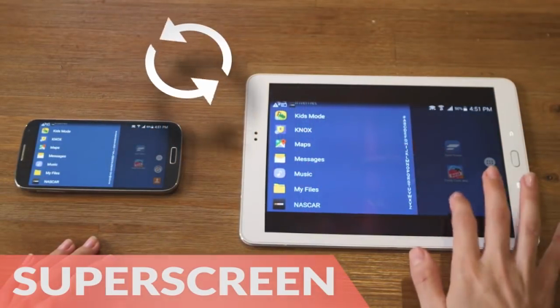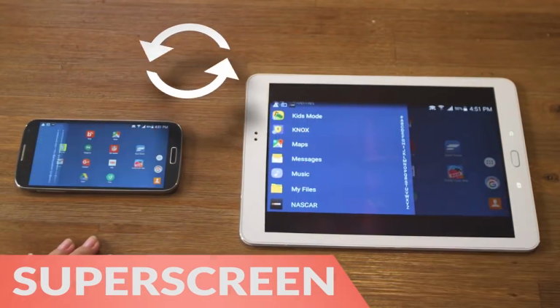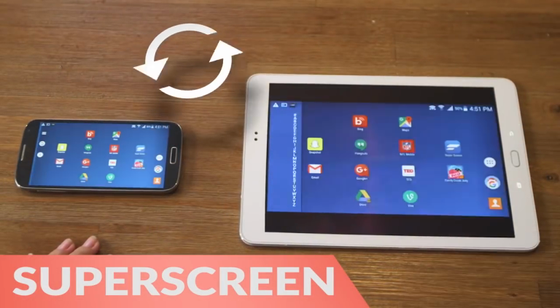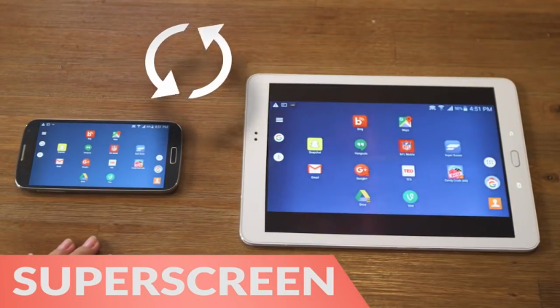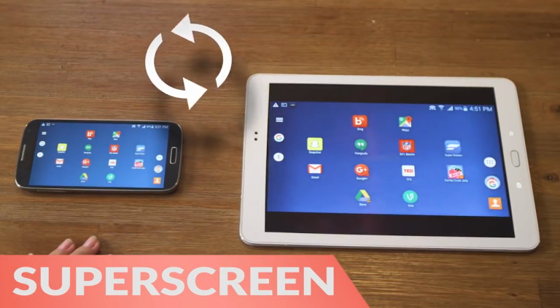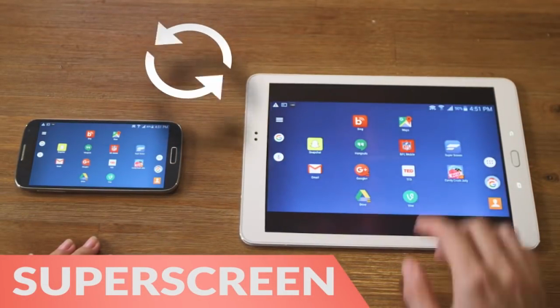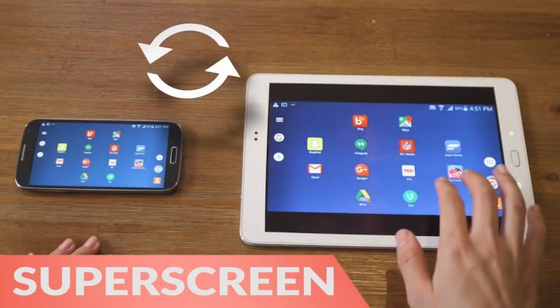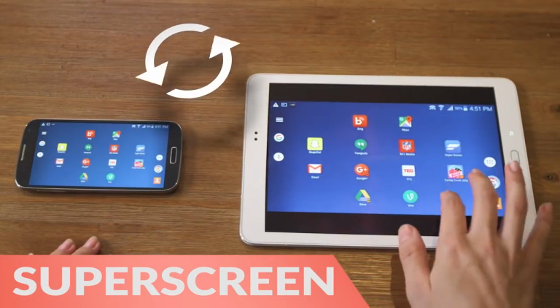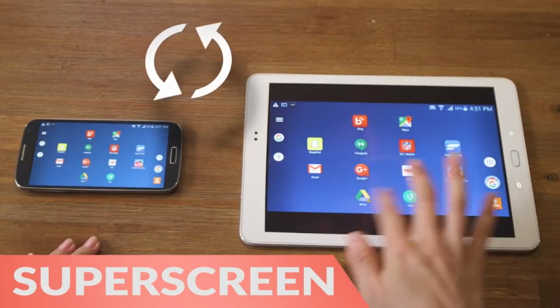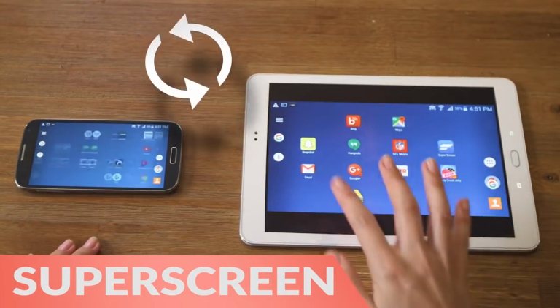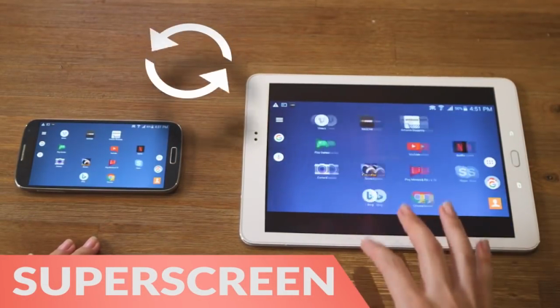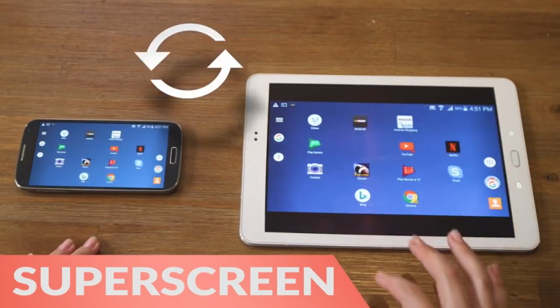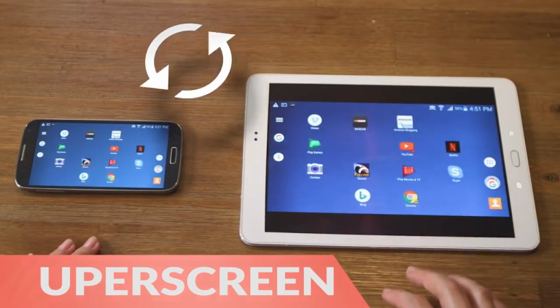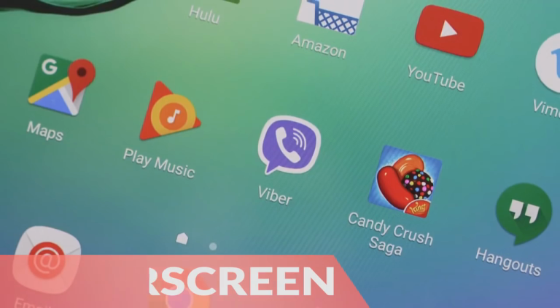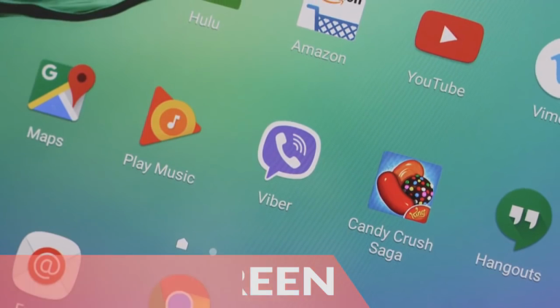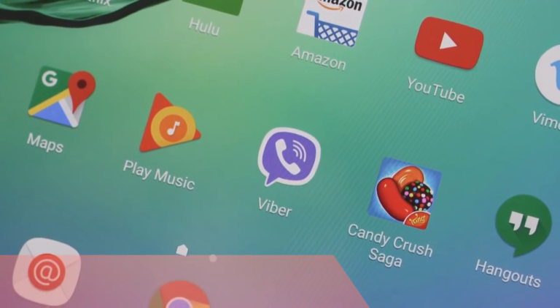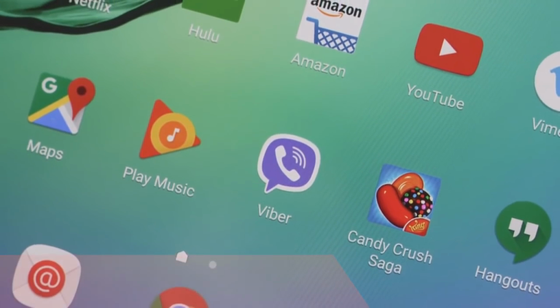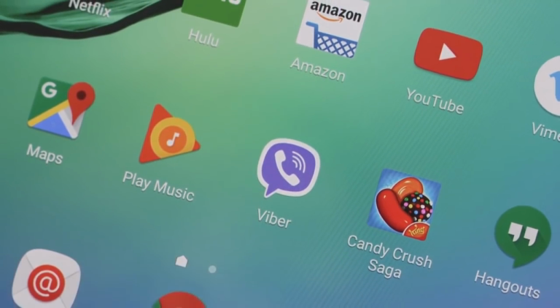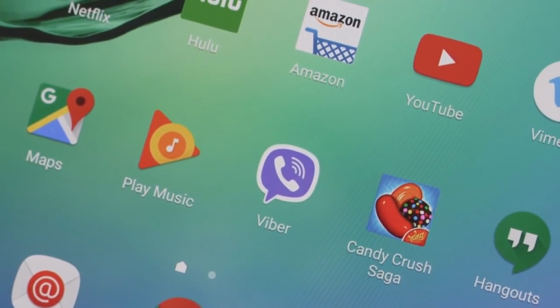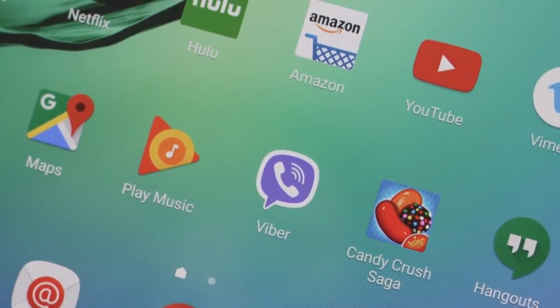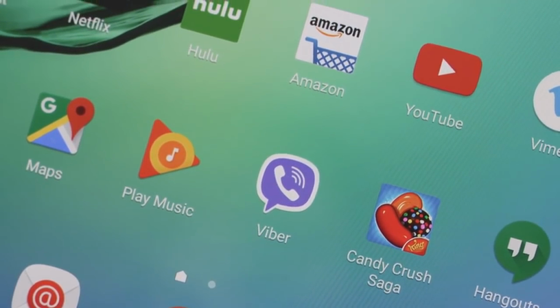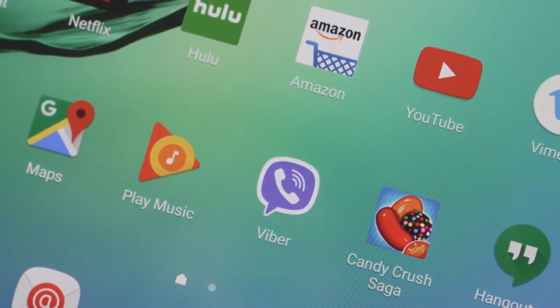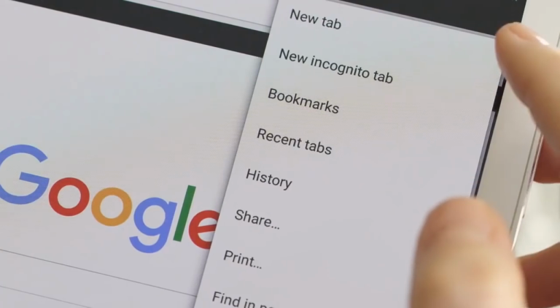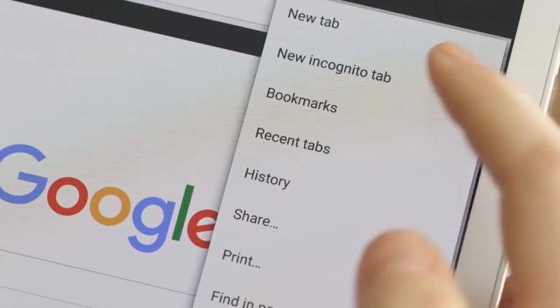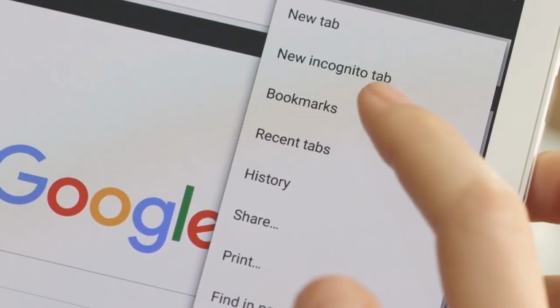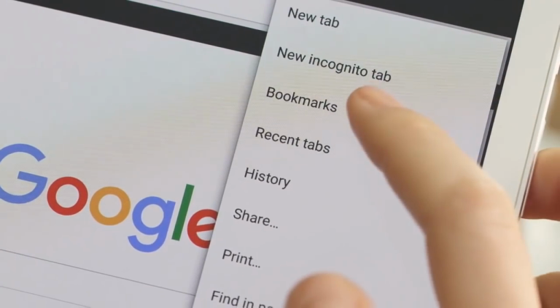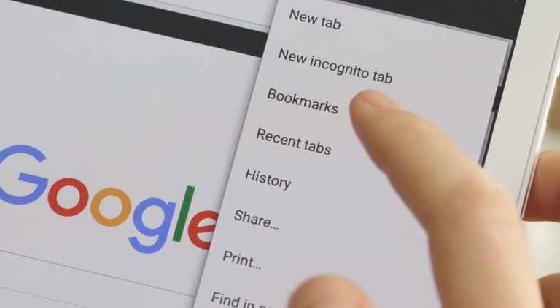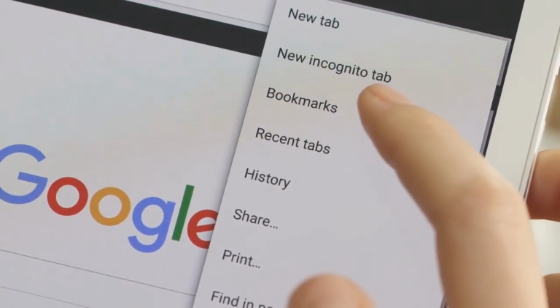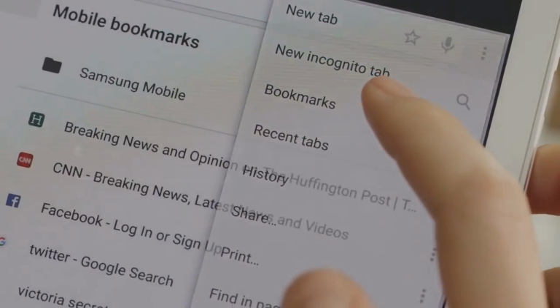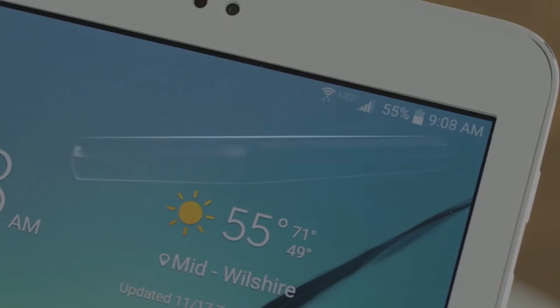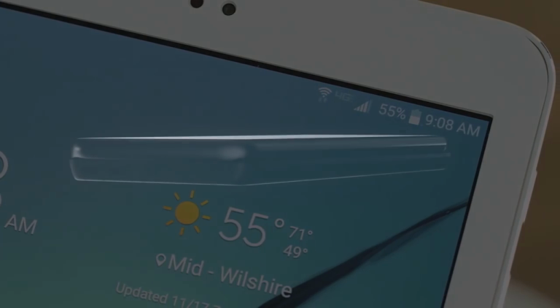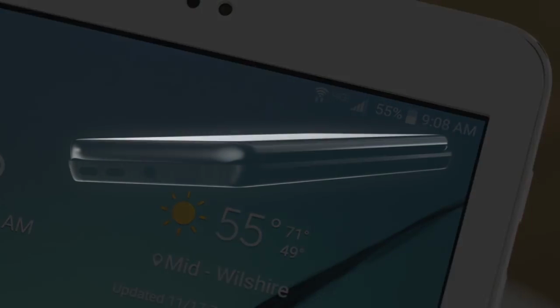First, the SuperScreen Portable Touchscreen Display is a 10.1-inch external display for your smartphone.